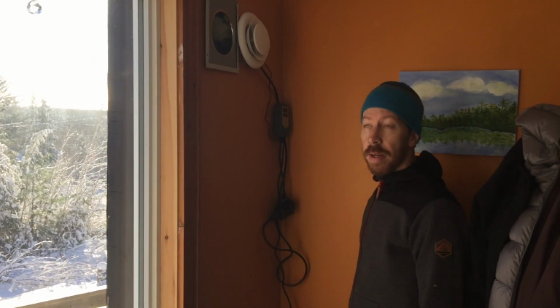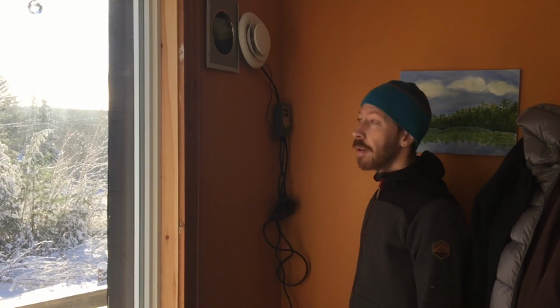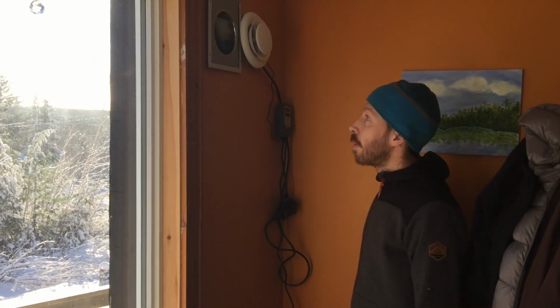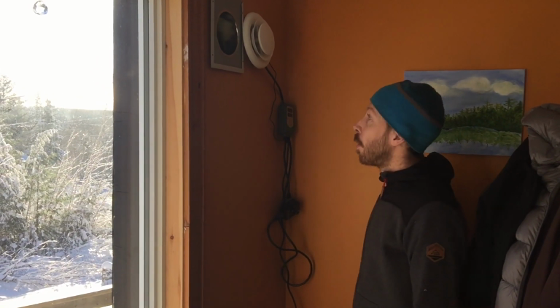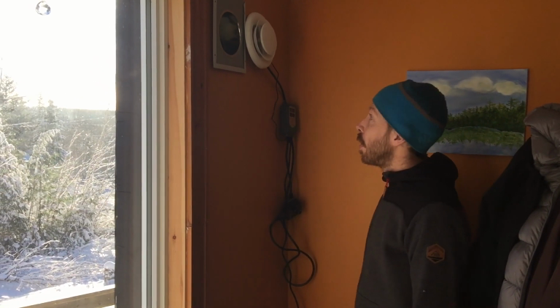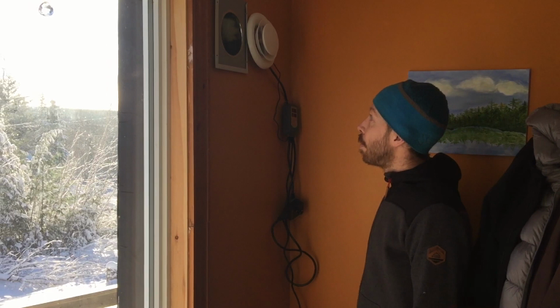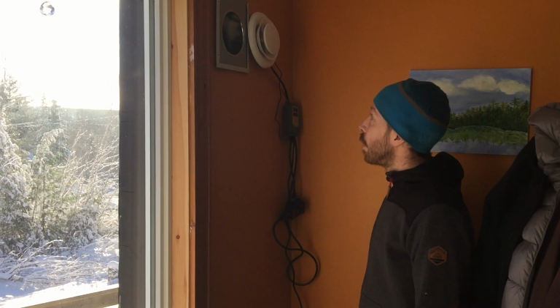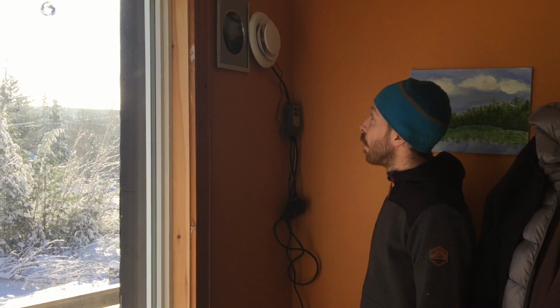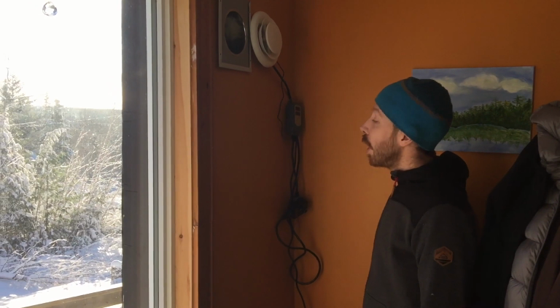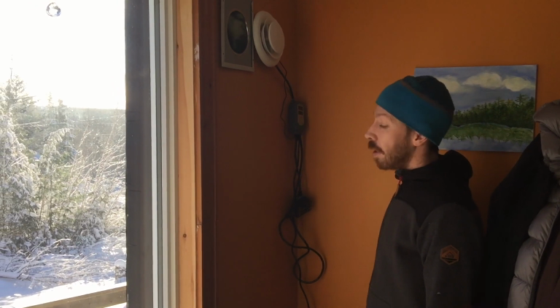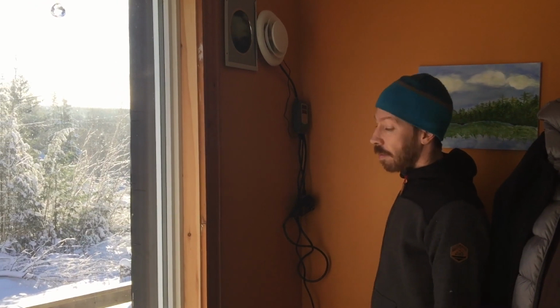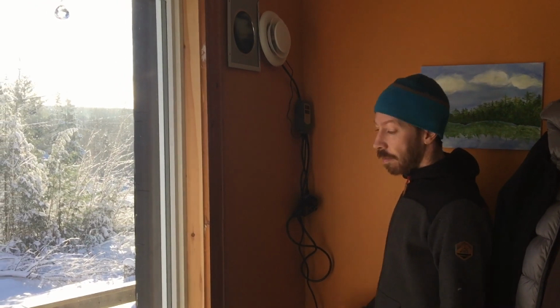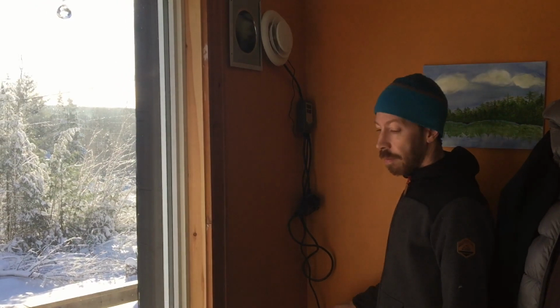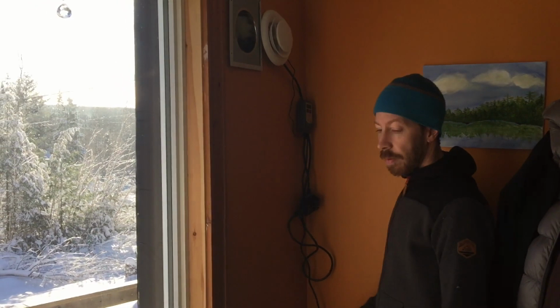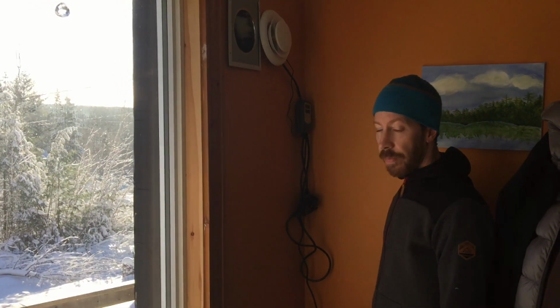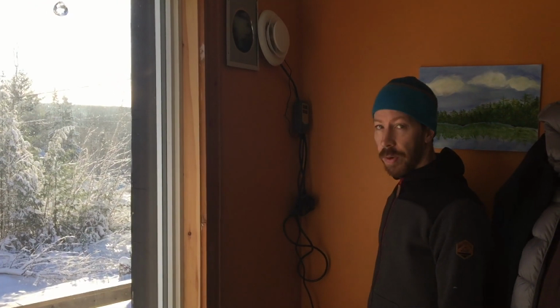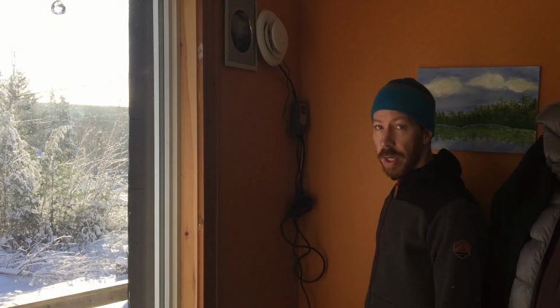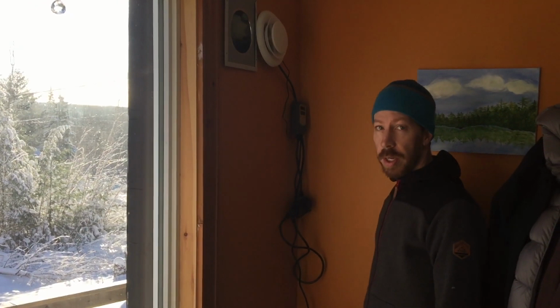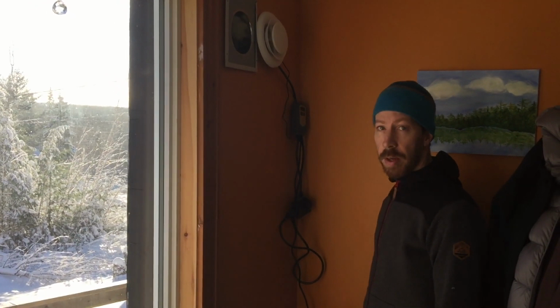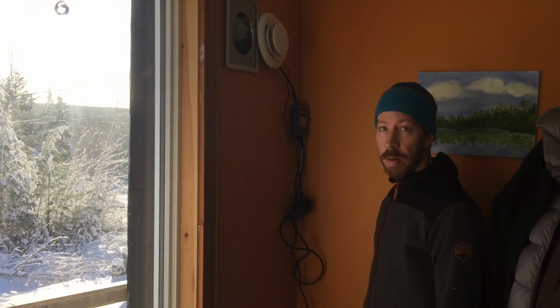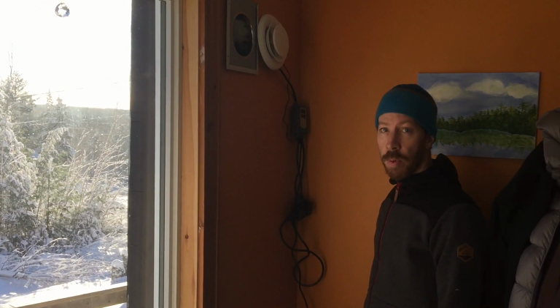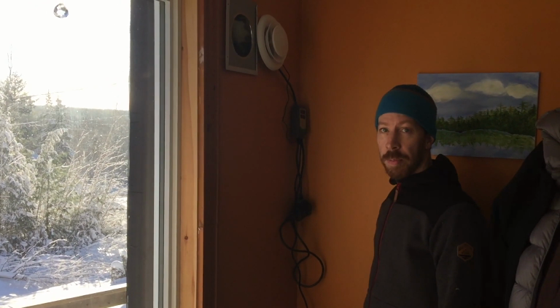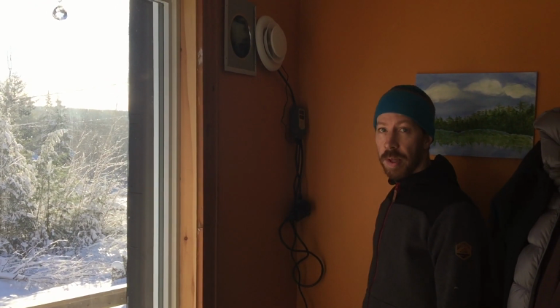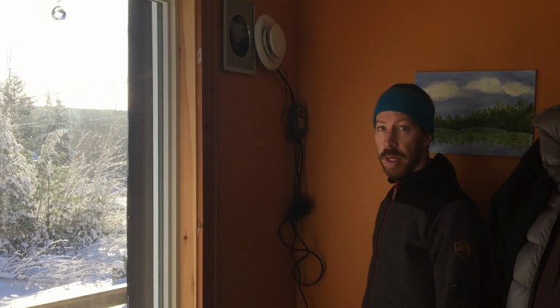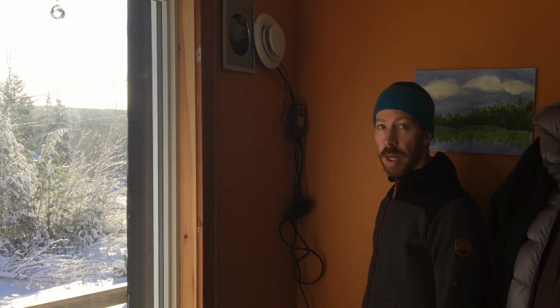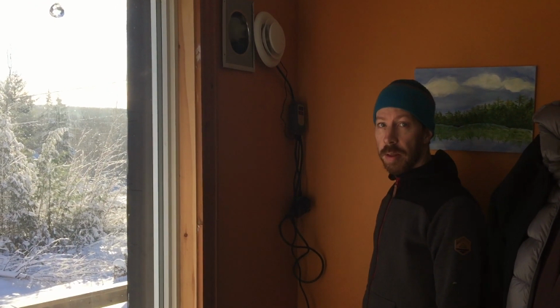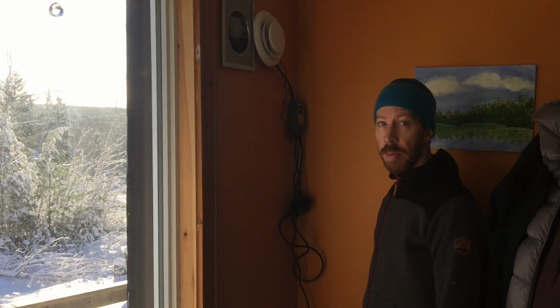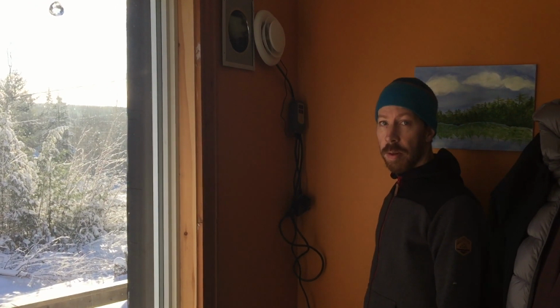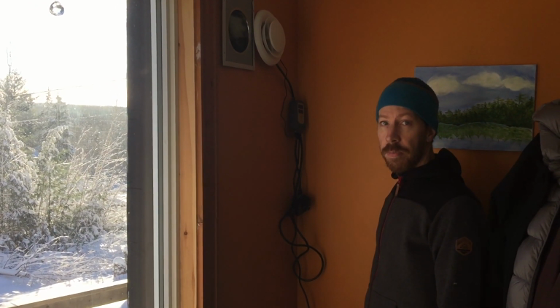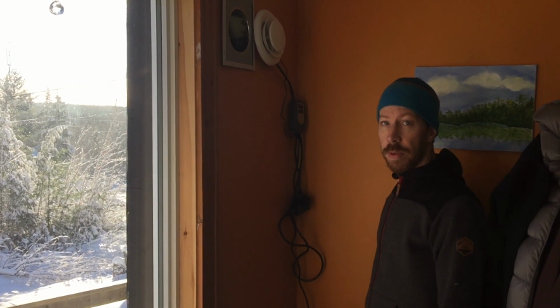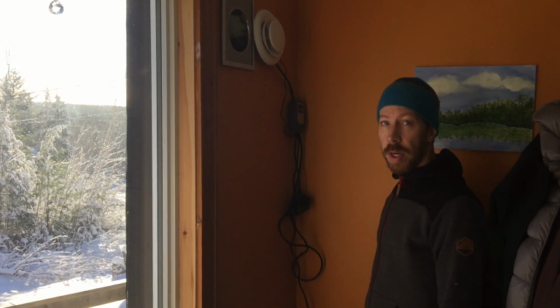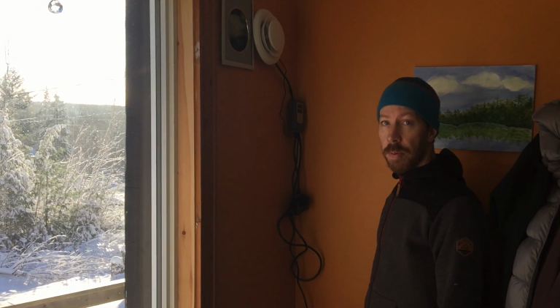It's using a total of 5 watts of energy to move all that, so it's been great — free heat on a warm sunny day in the middle of January.